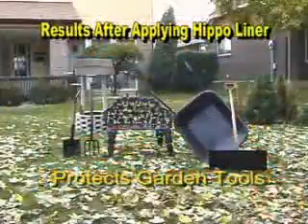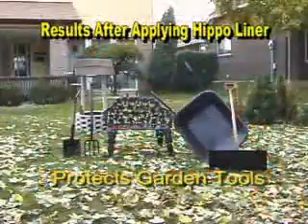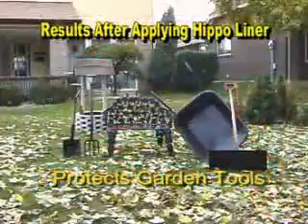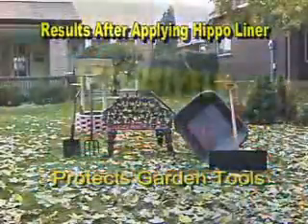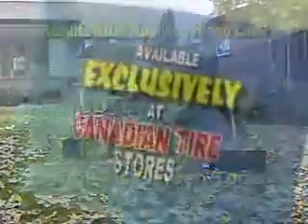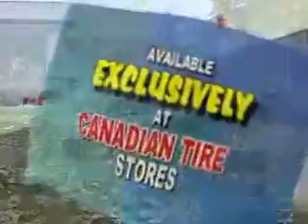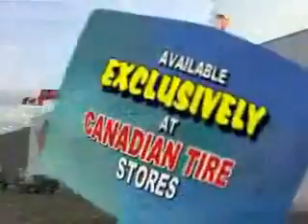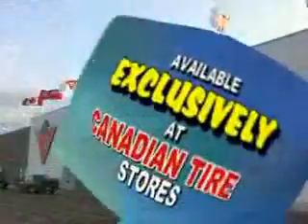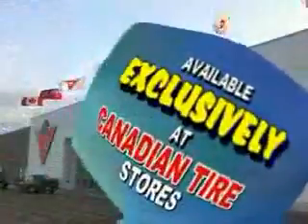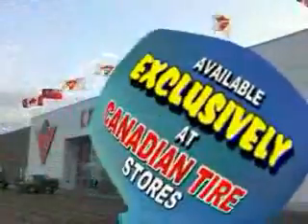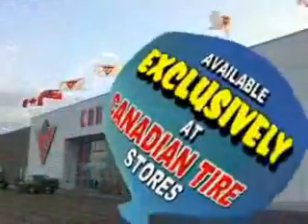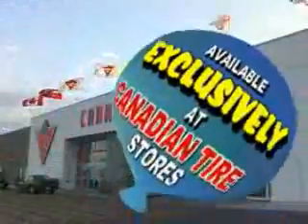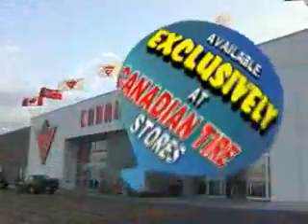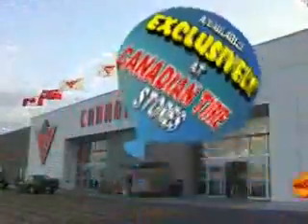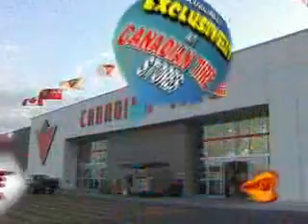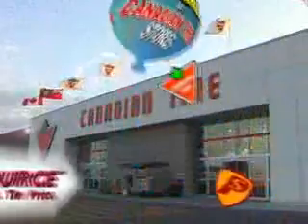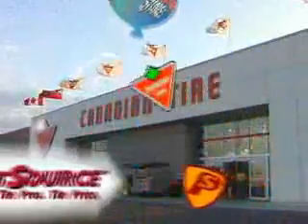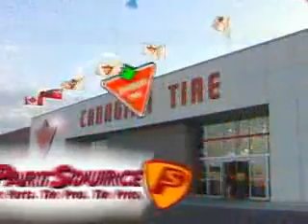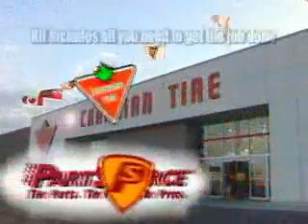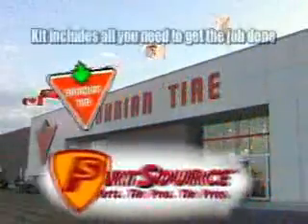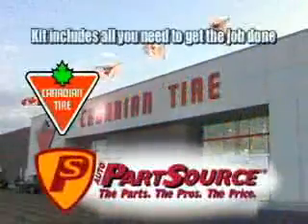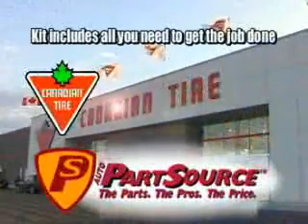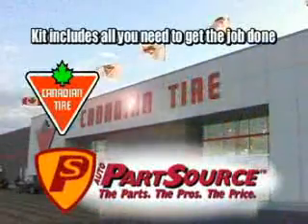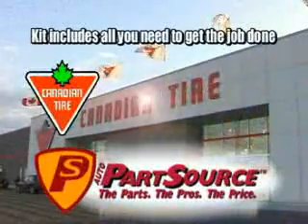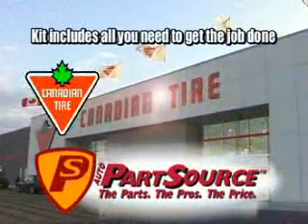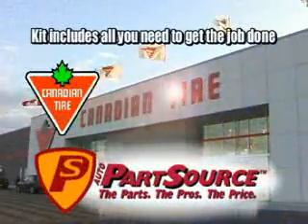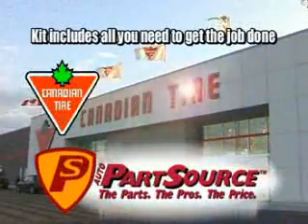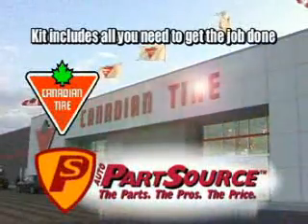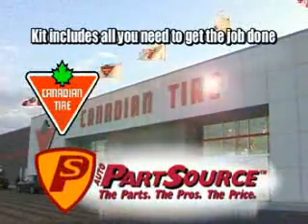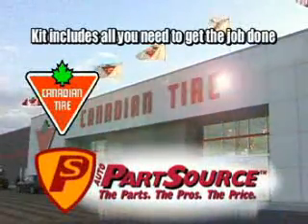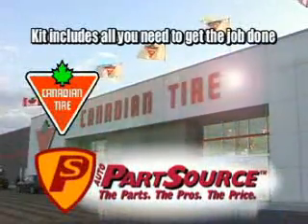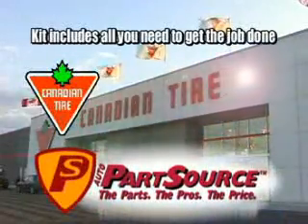Hippoliner, available exclusively at Canadian Tire Stores. Kit includes all you need to get the job done.